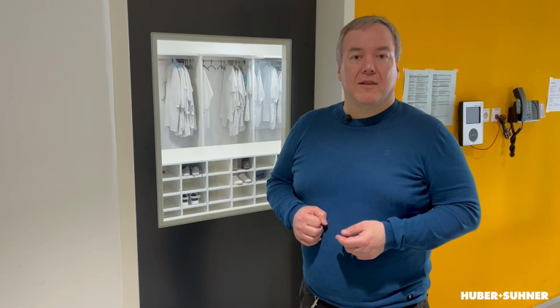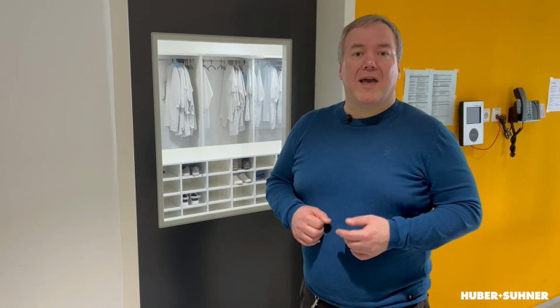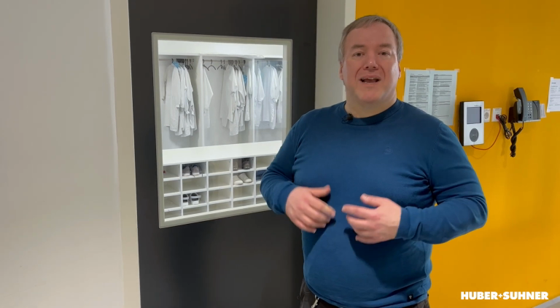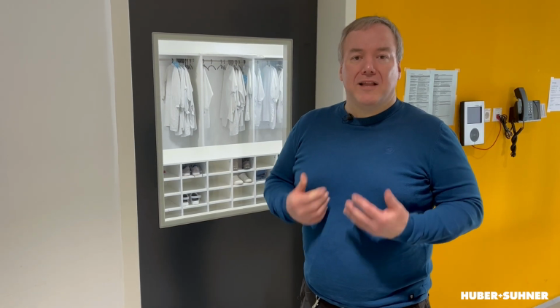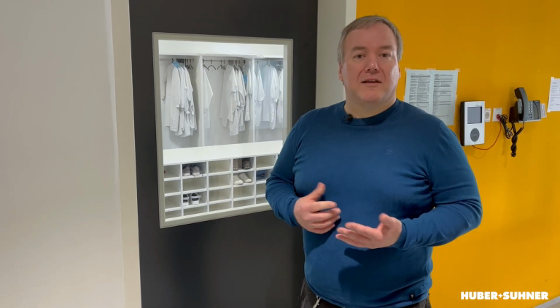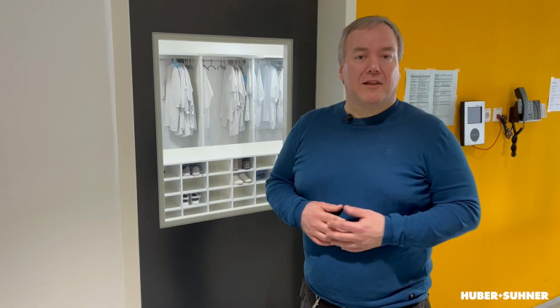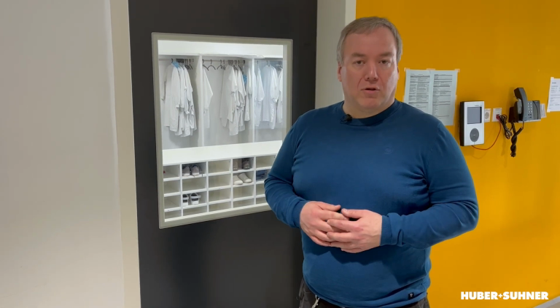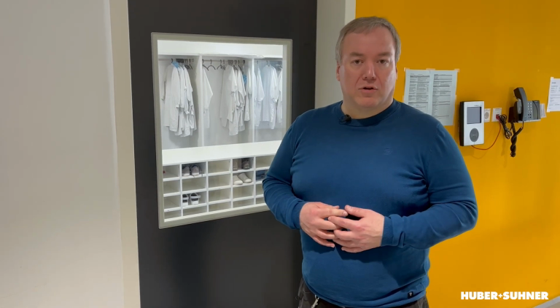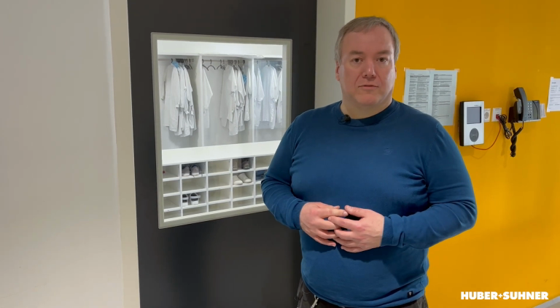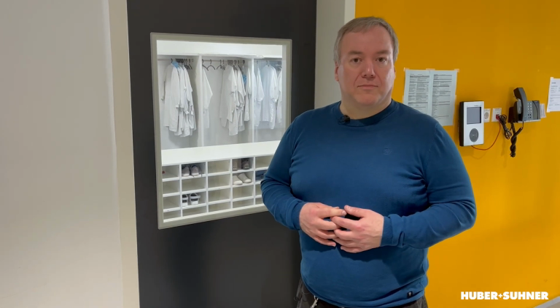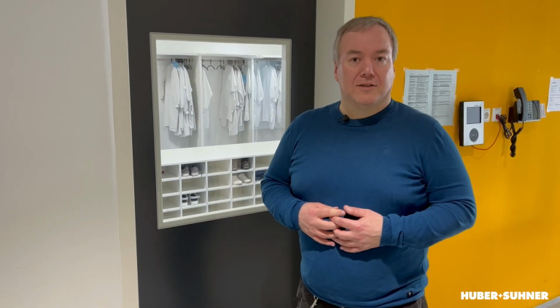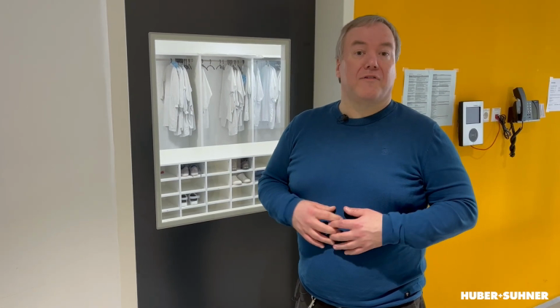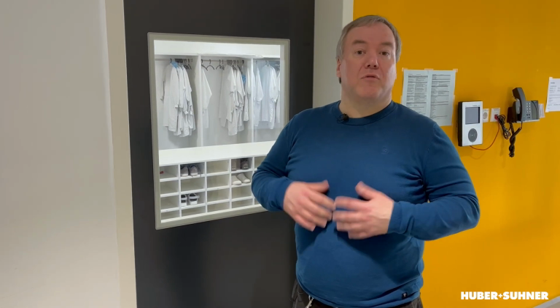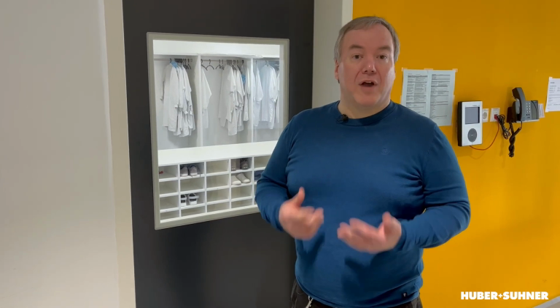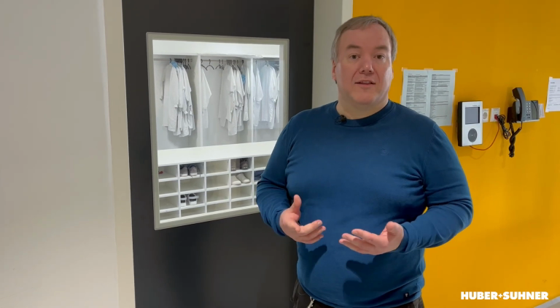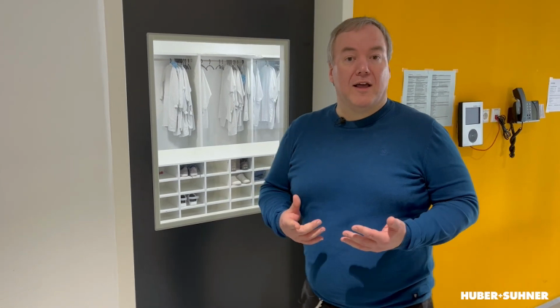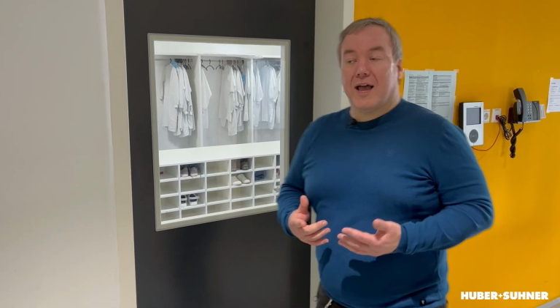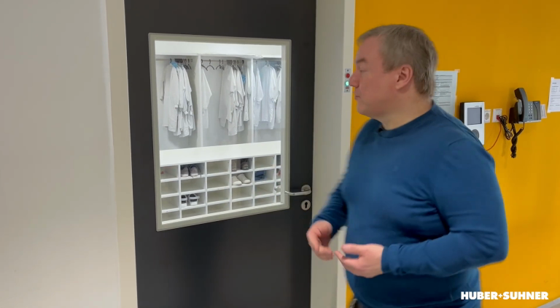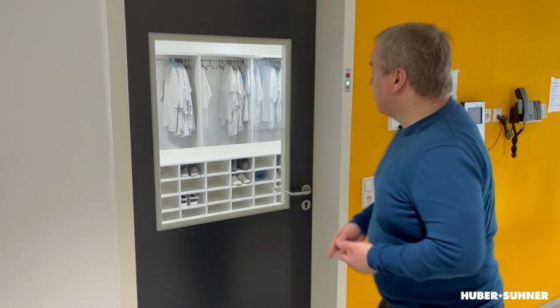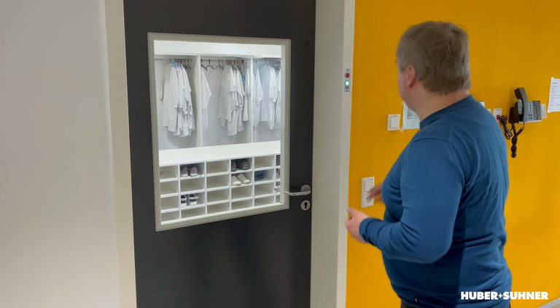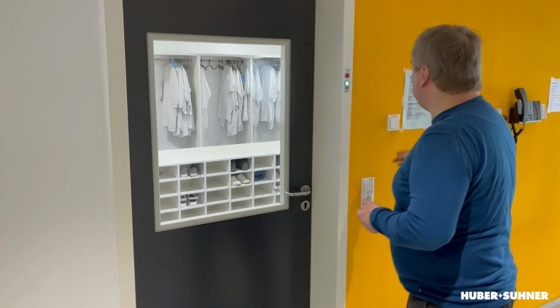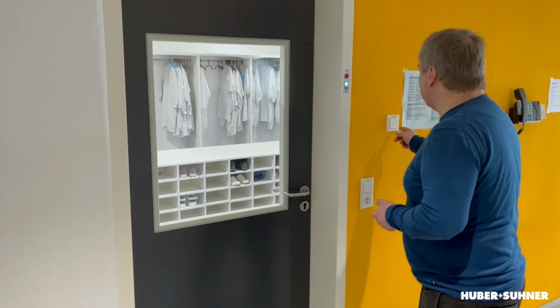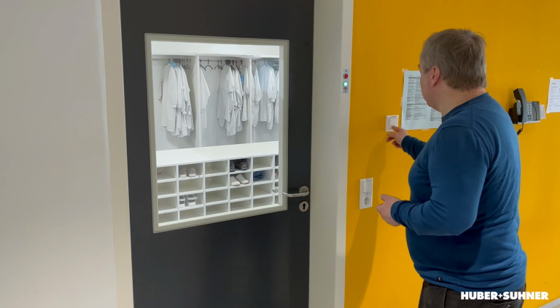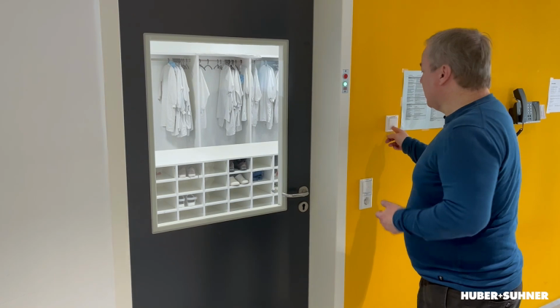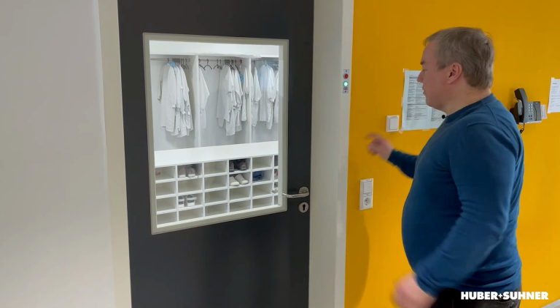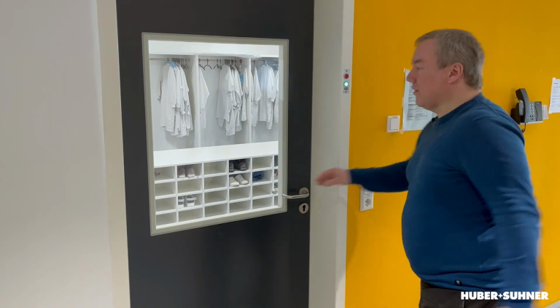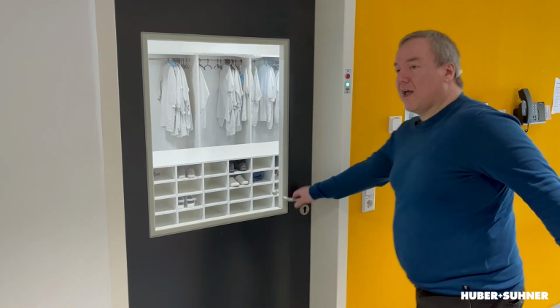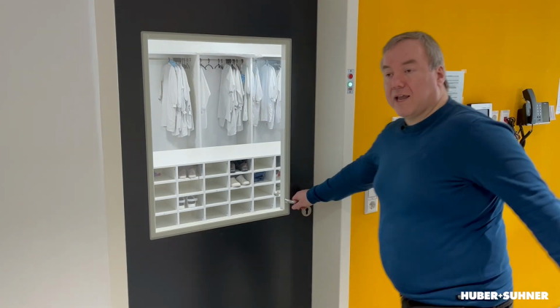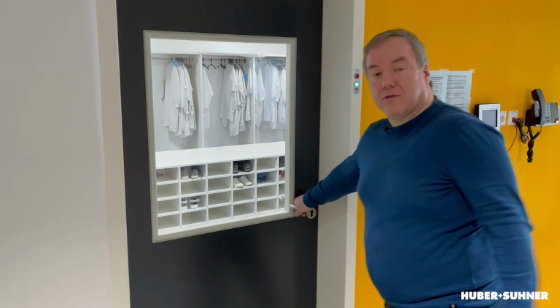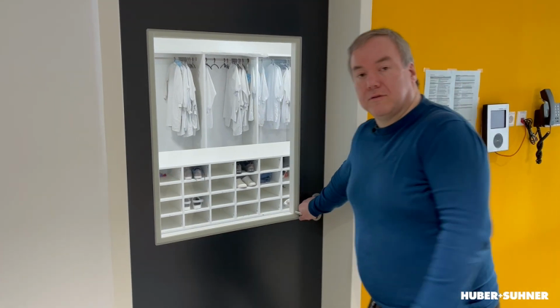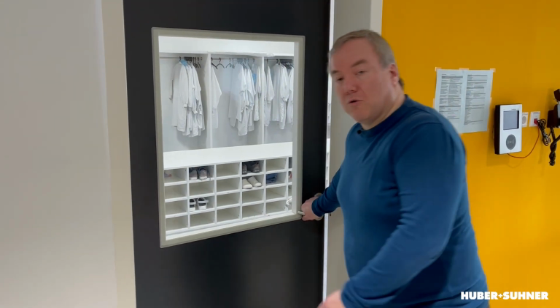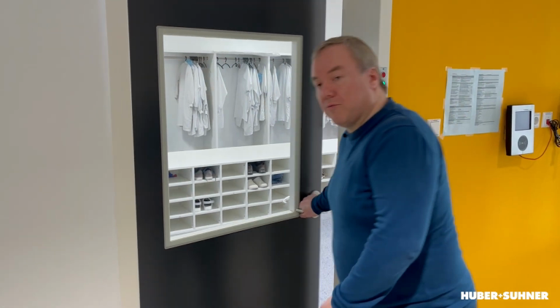They are magnetically locked. So if I want to enter, I have to push this button and then I can go through.